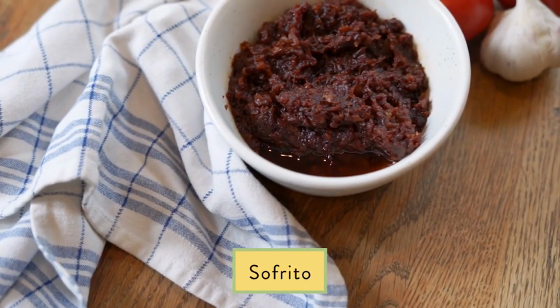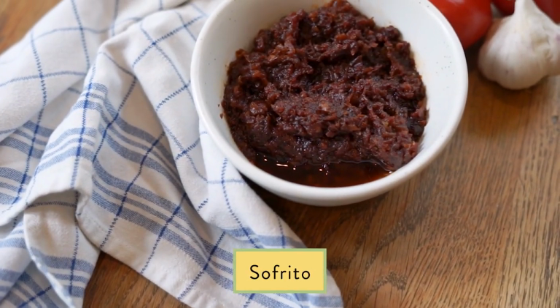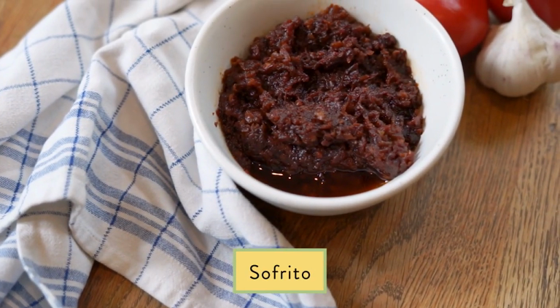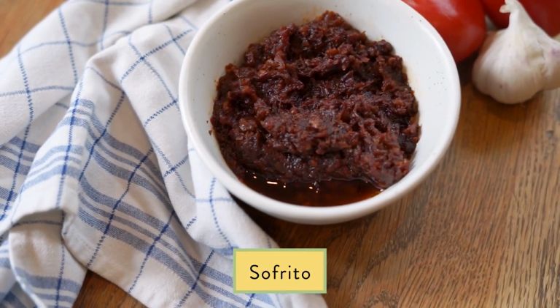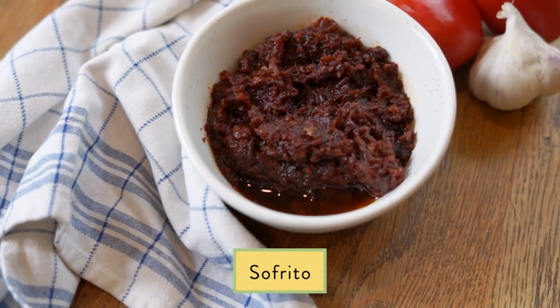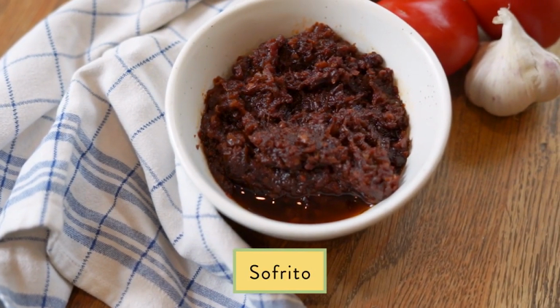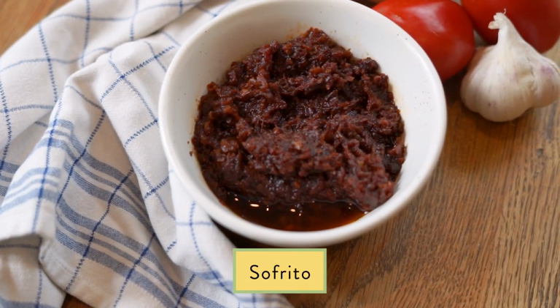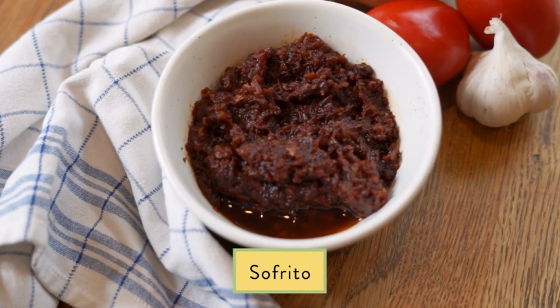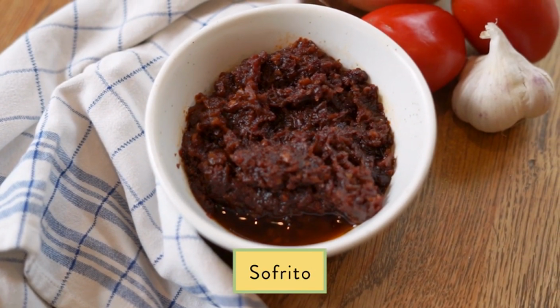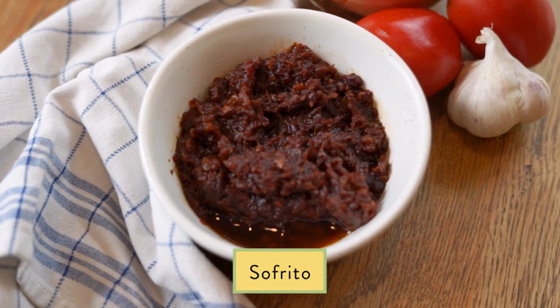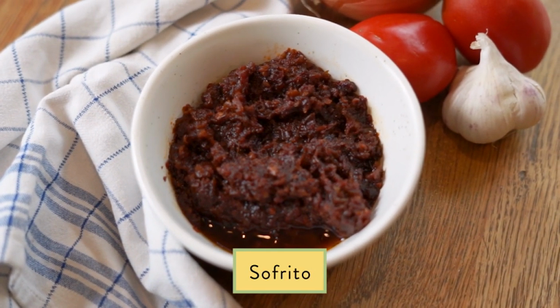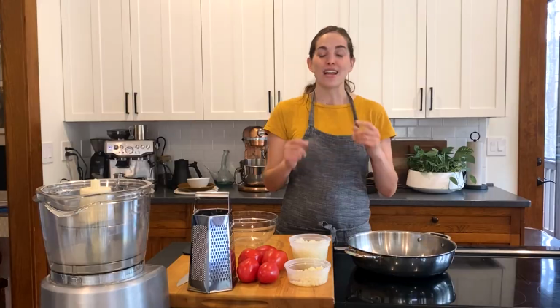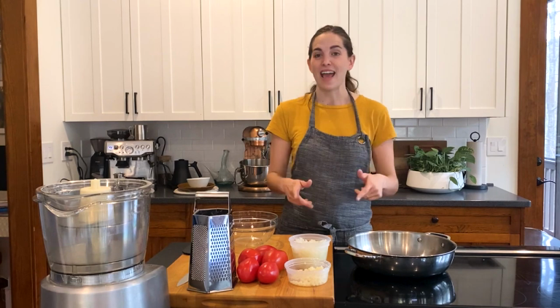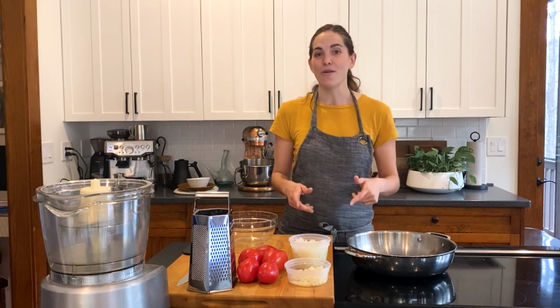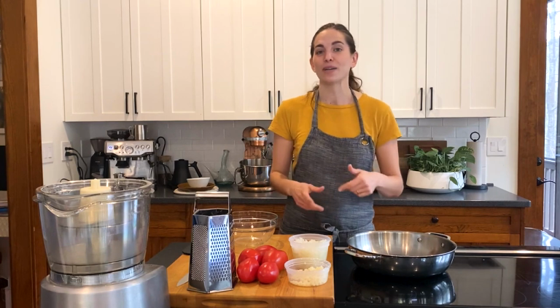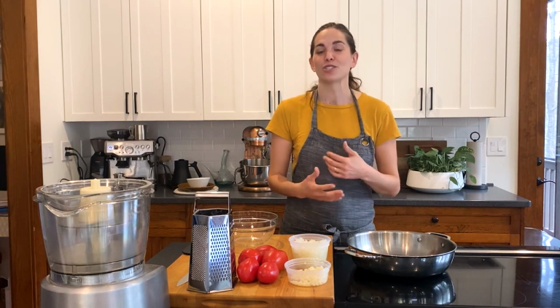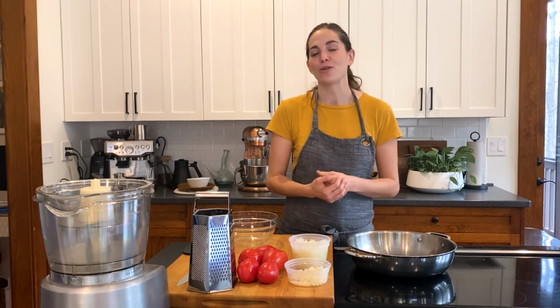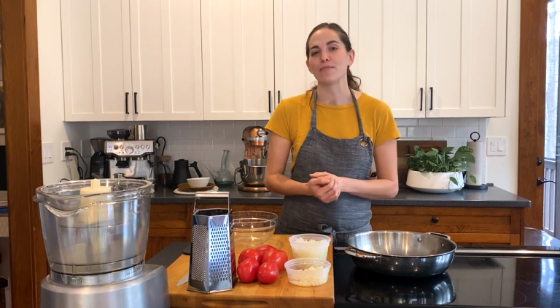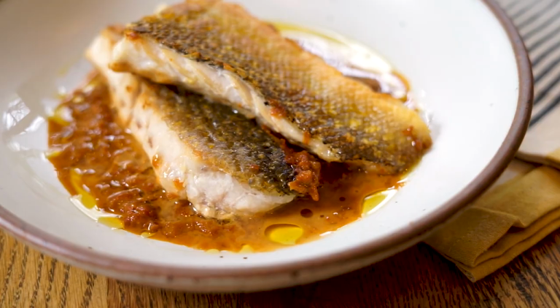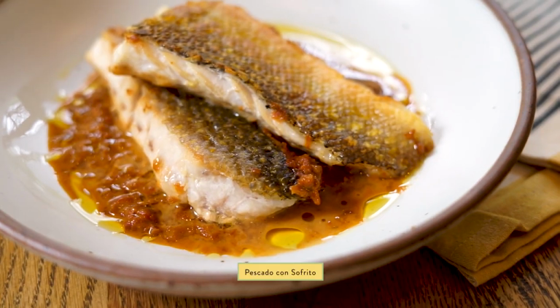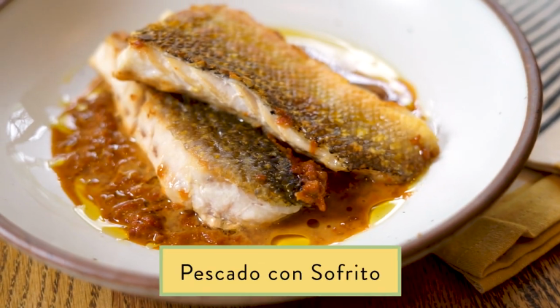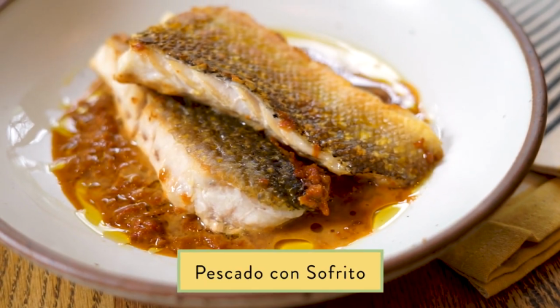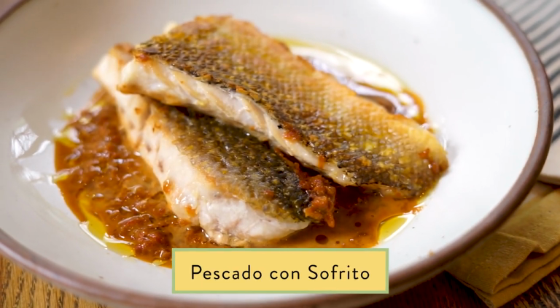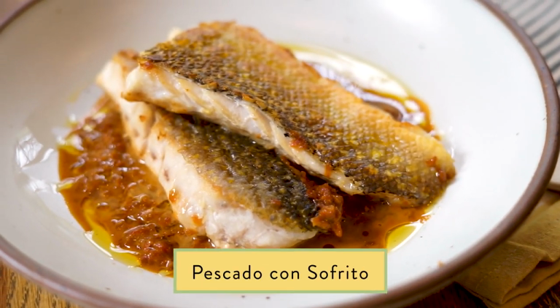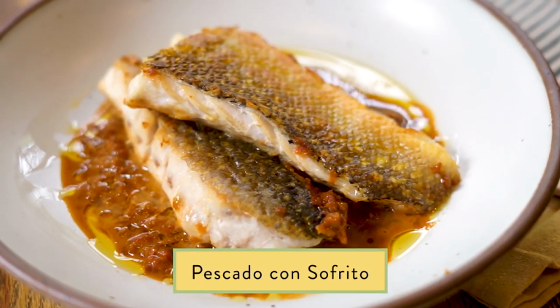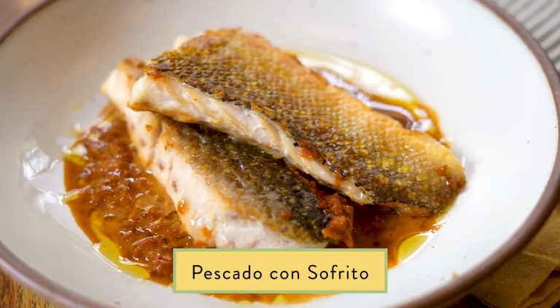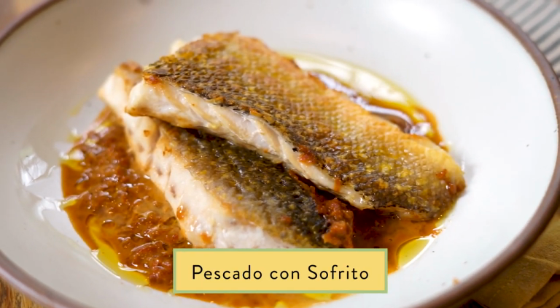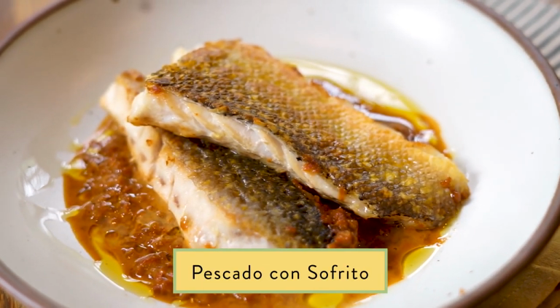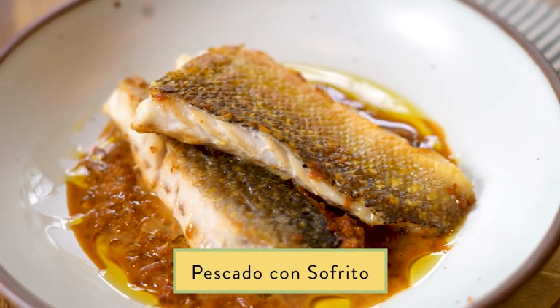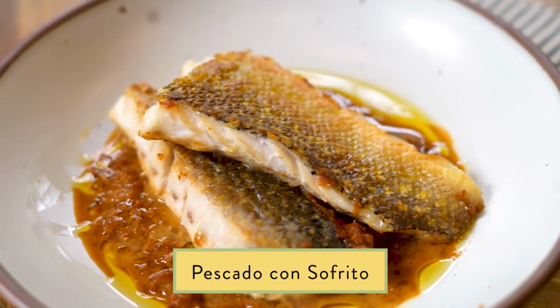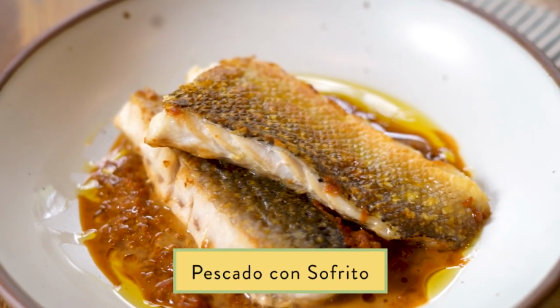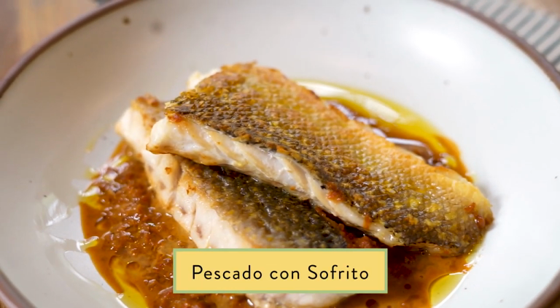It is the foundation of Spanish cooking. Right now, I'm gonna show you how to make pescado con sofrito, which is a seared fish dish.